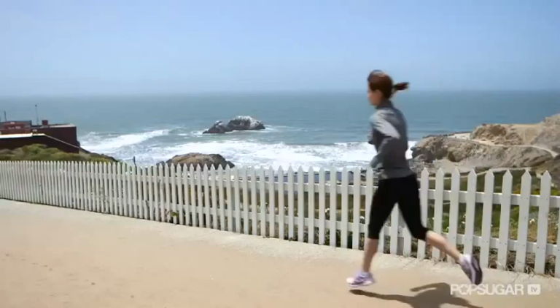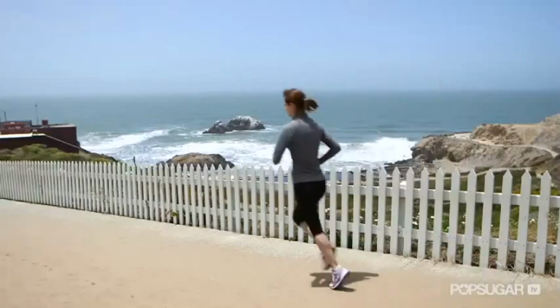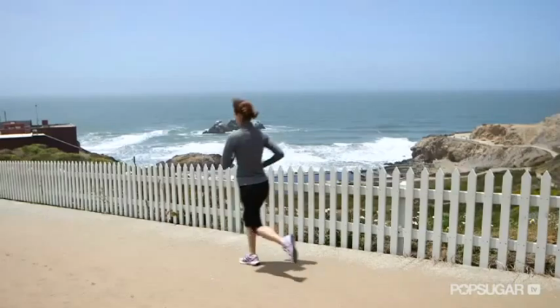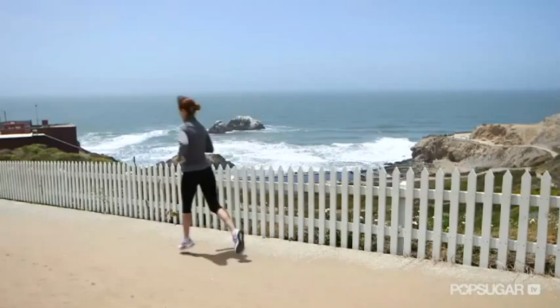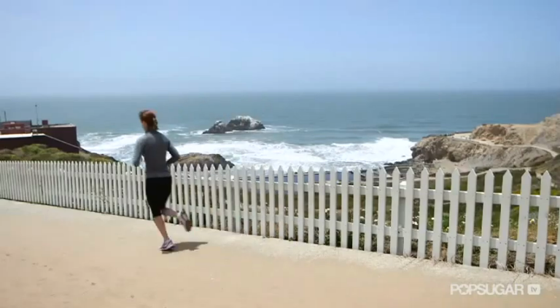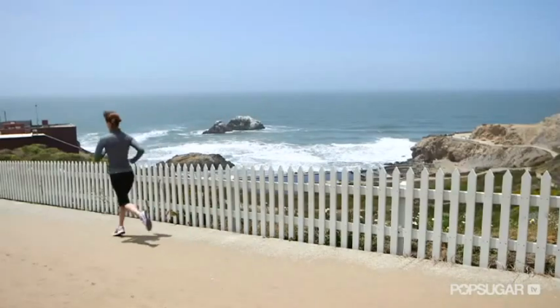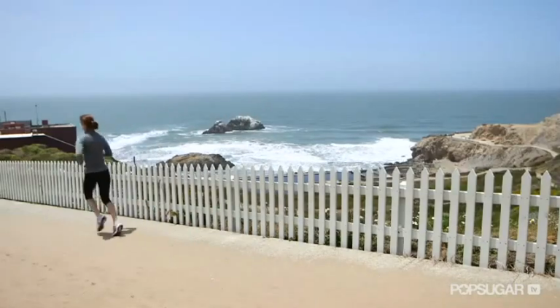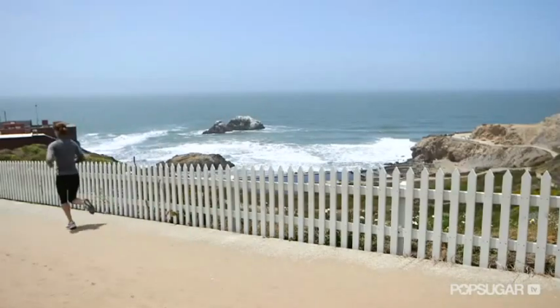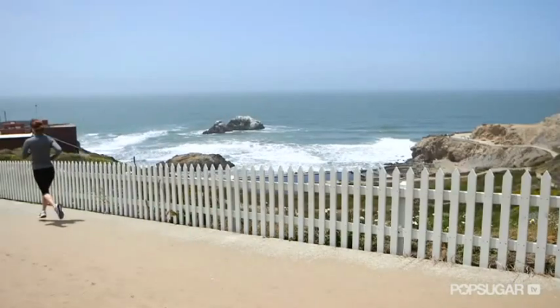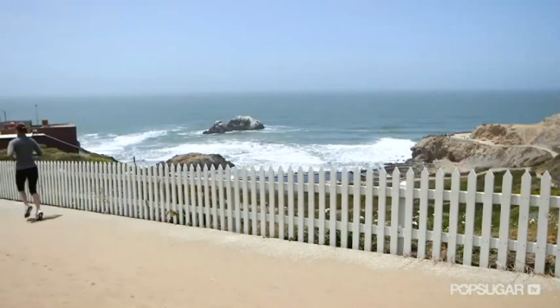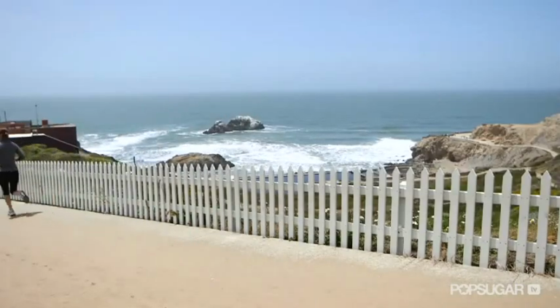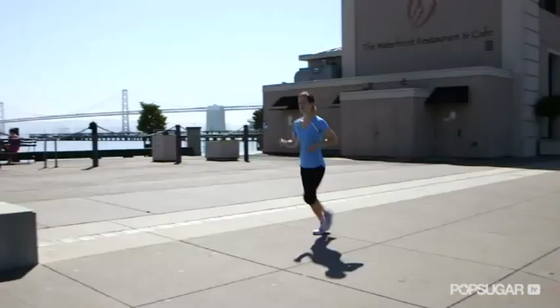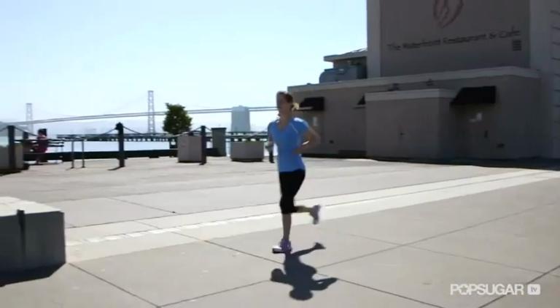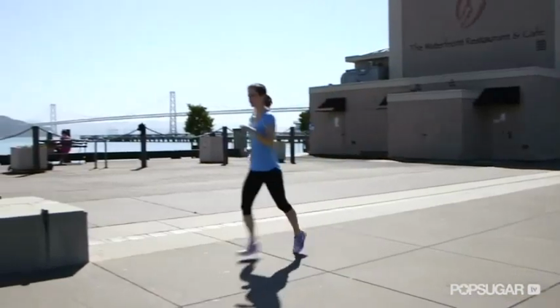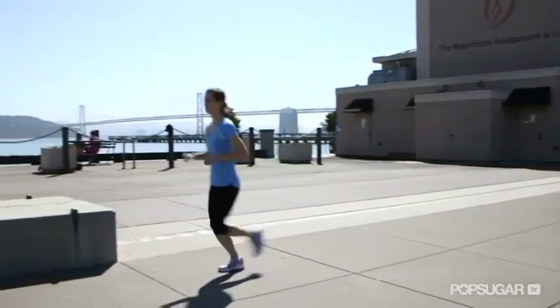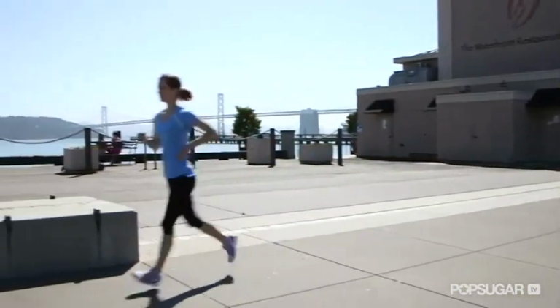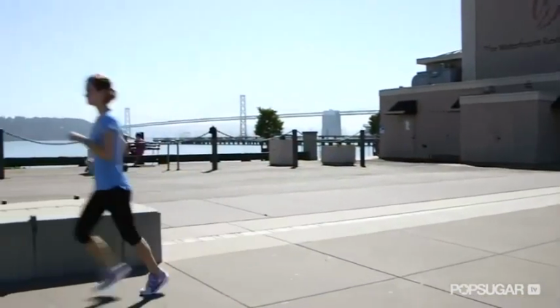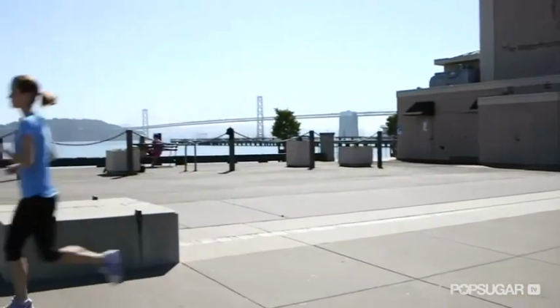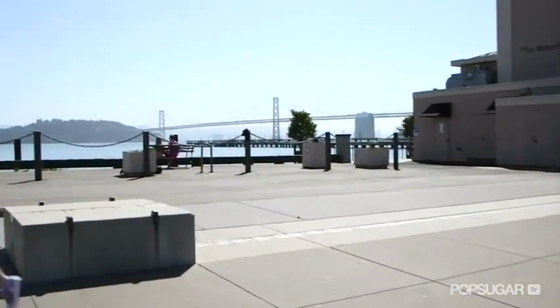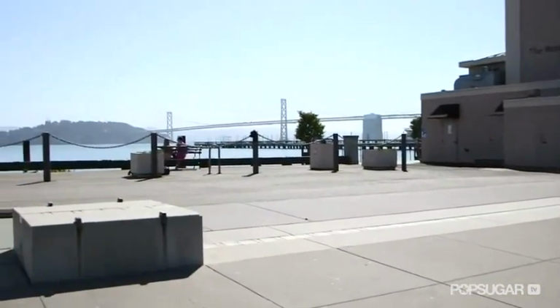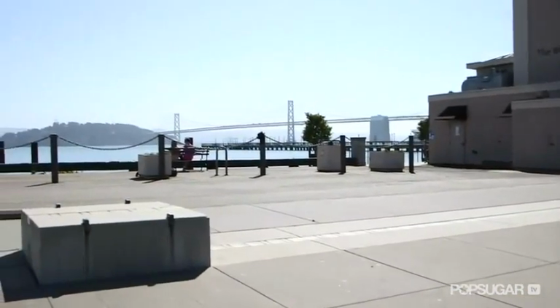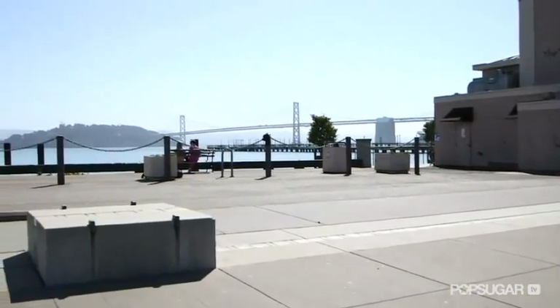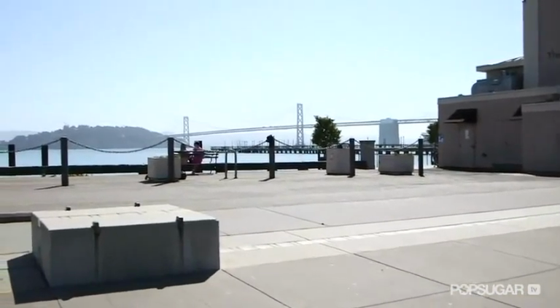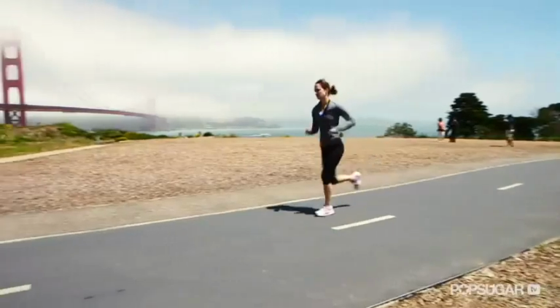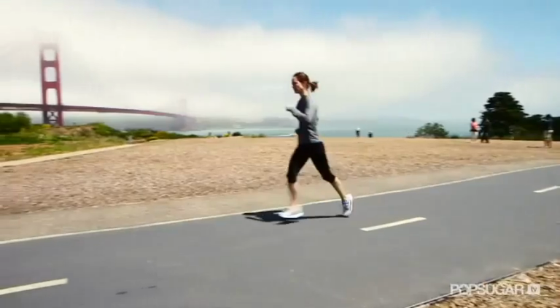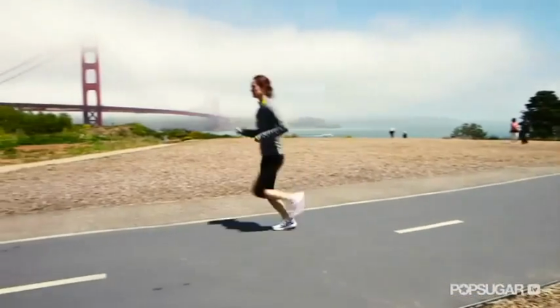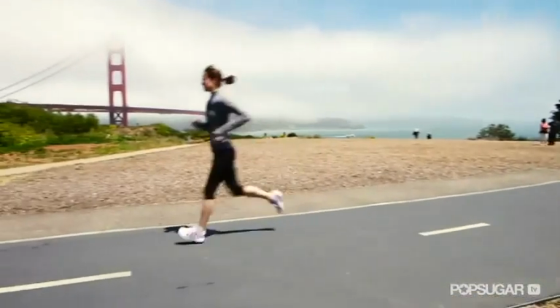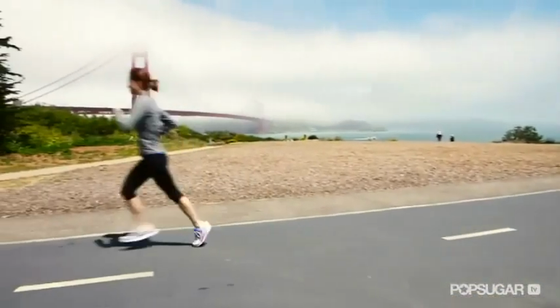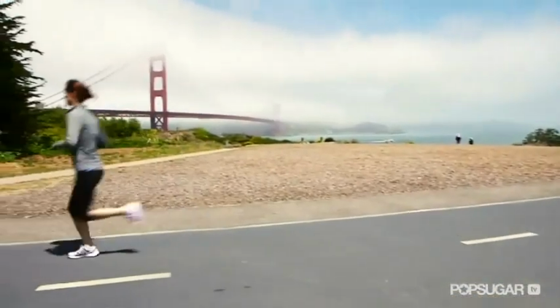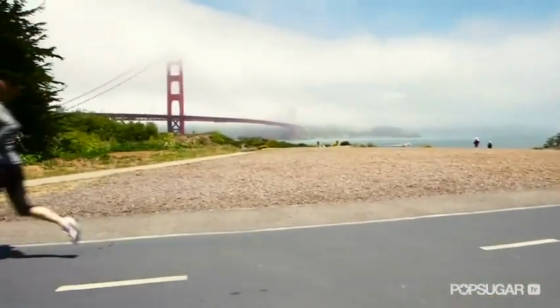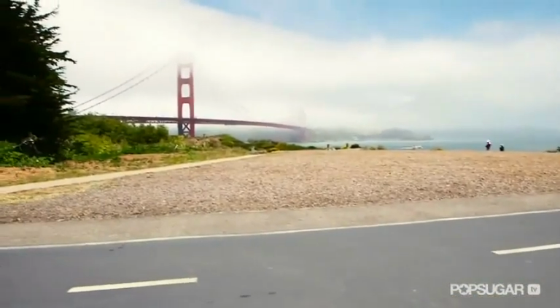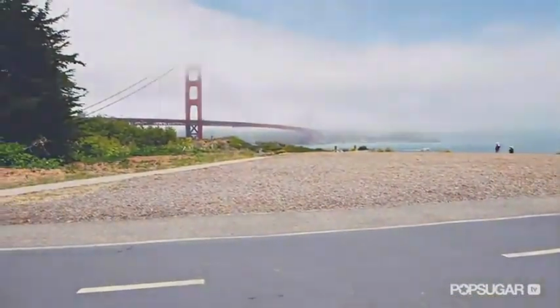It's important to train this way so nervous energy doesn't overwhelm you on race day. The gorgeous scenery of the course should help you slow your pace. Be sure to take in the sights of the Embarcadero and the views of the Golden Gate Bridge as you head west.